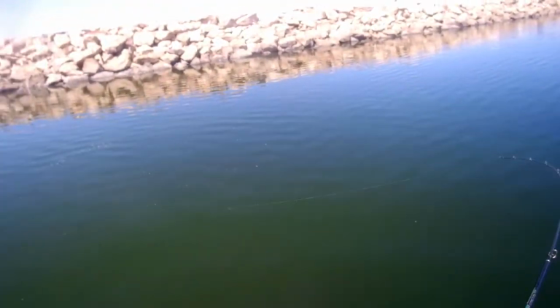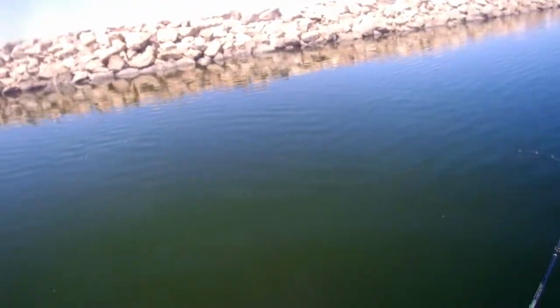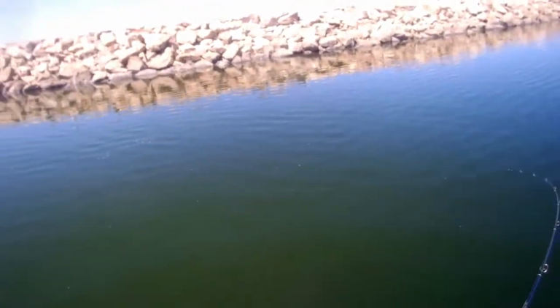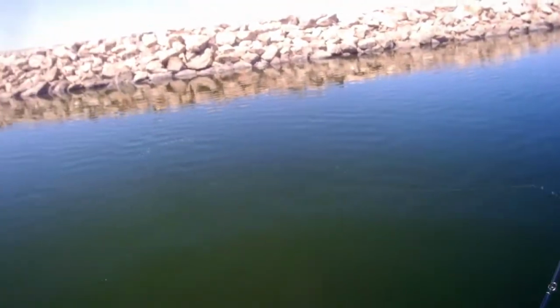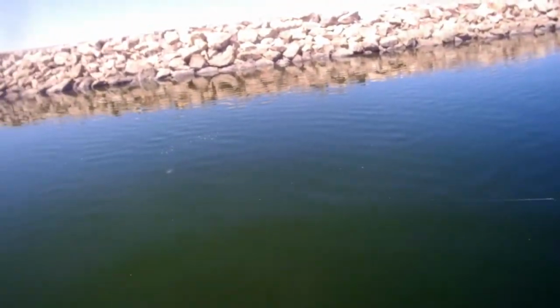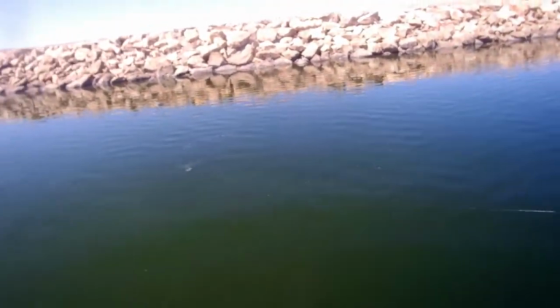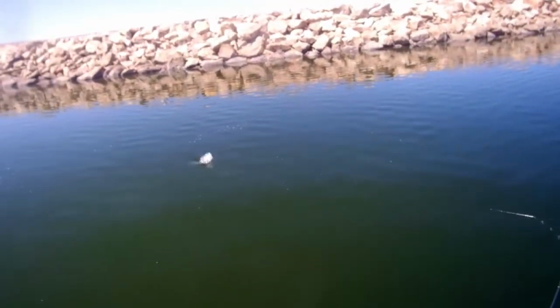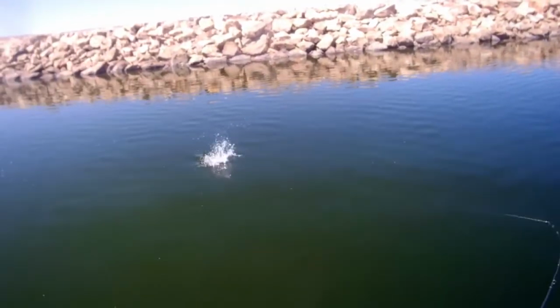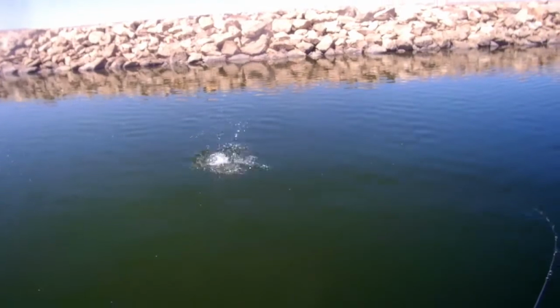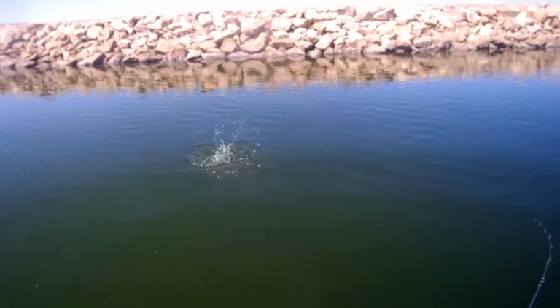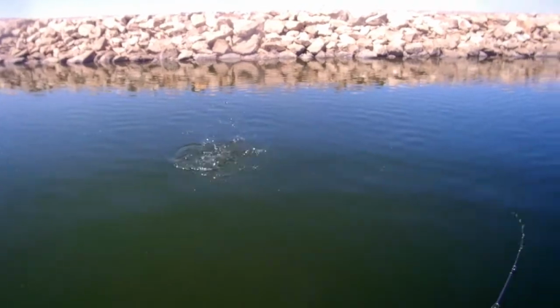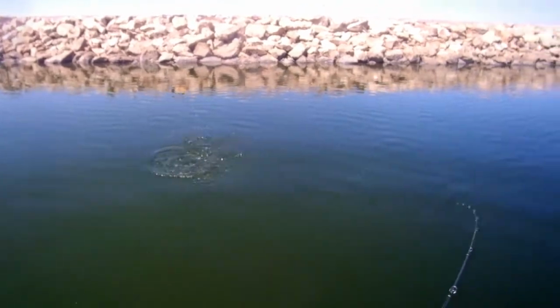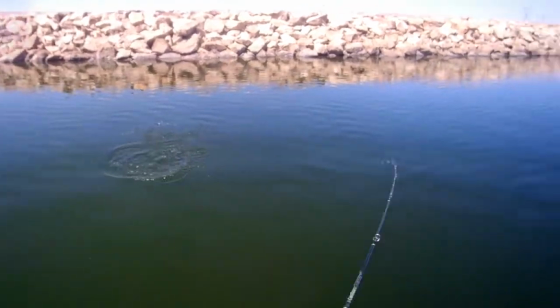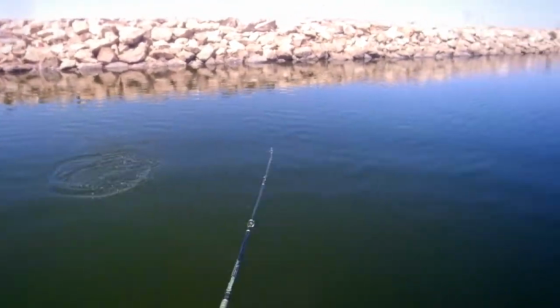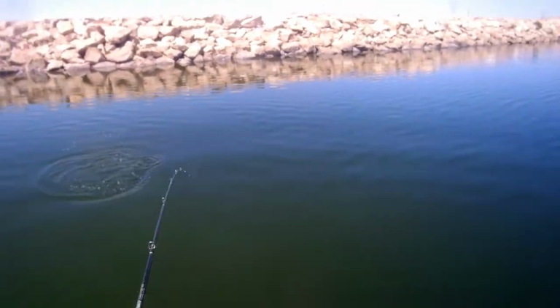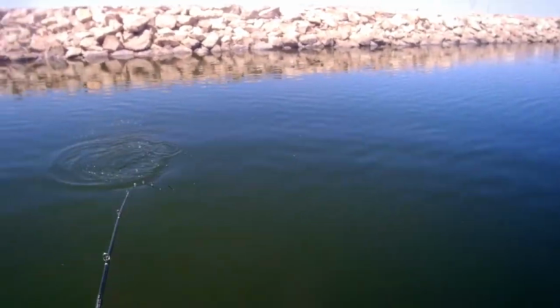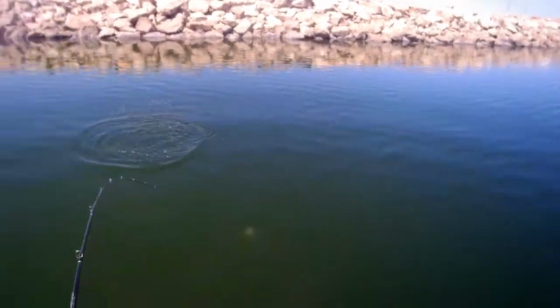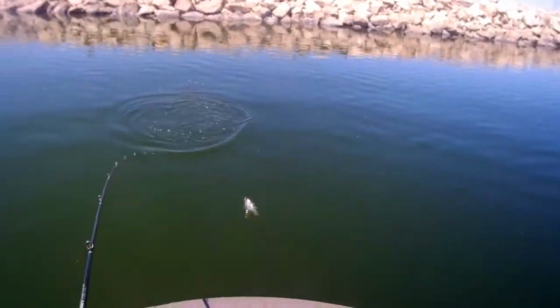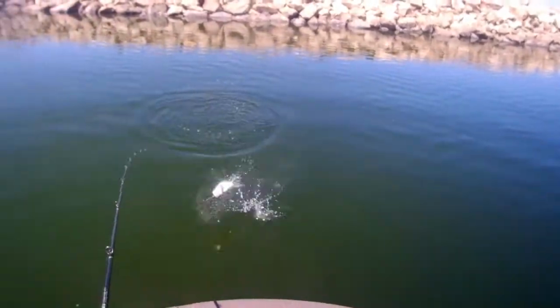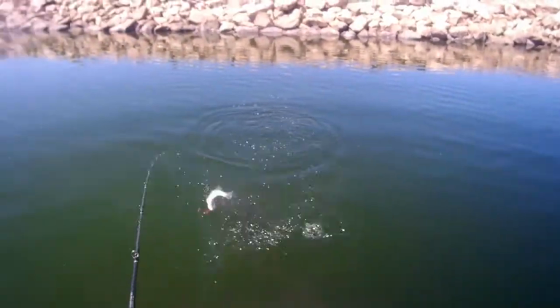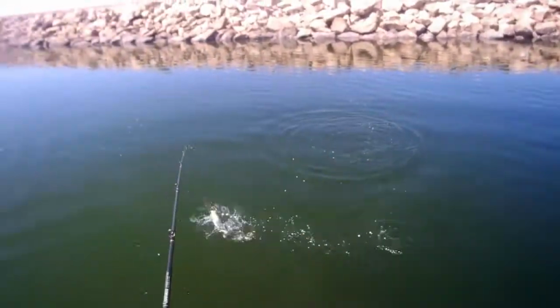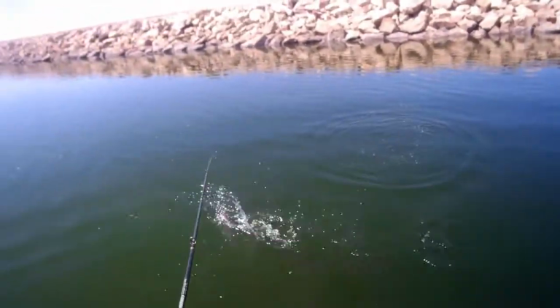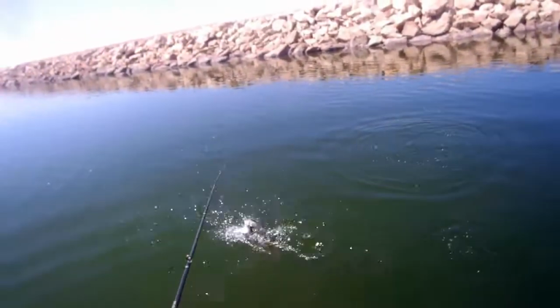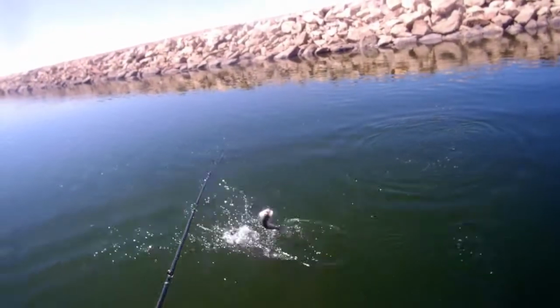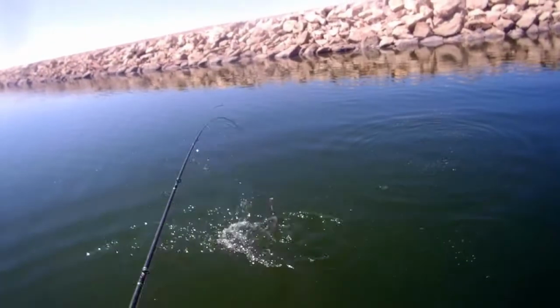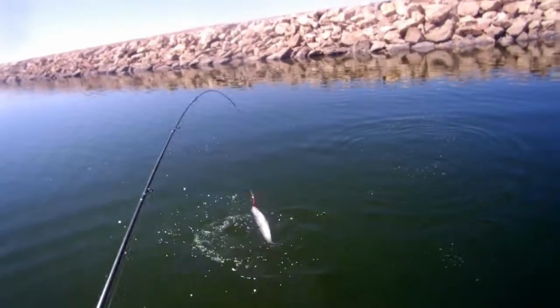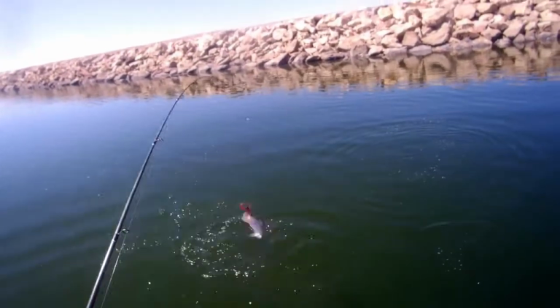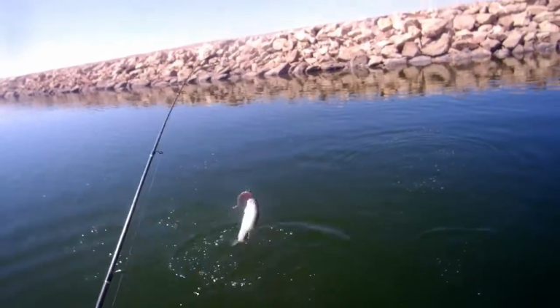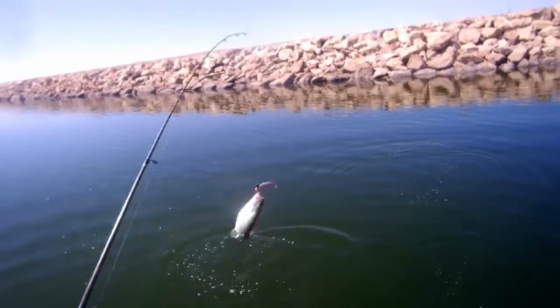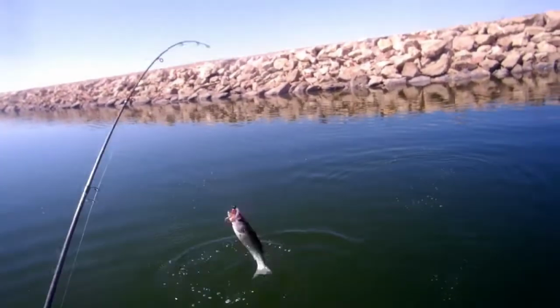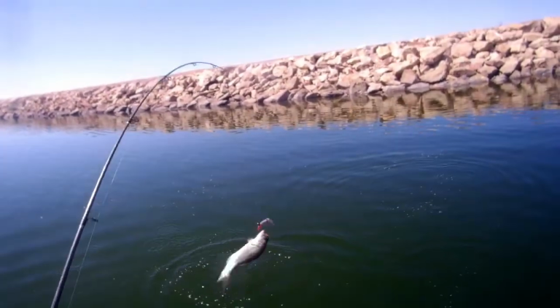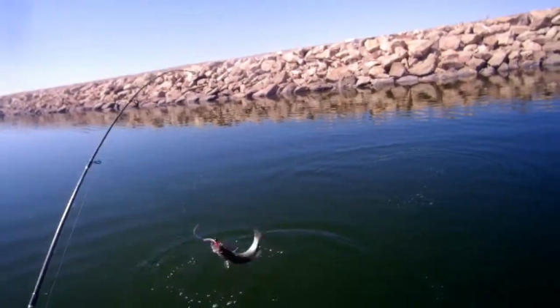All right, we're hooked up — the first fish of the day. A solid fish here to get us started.